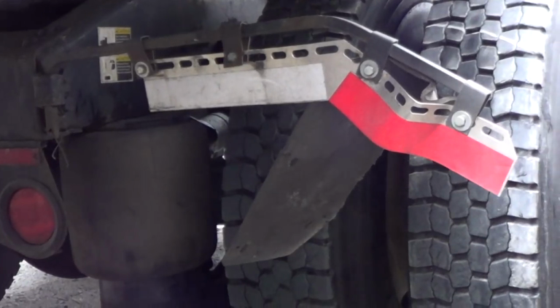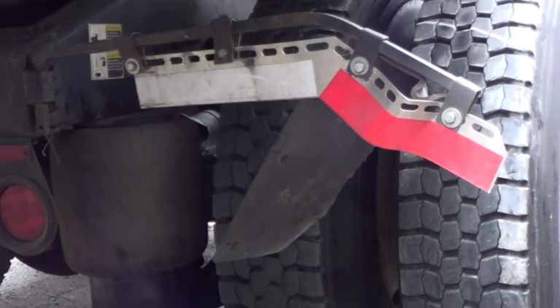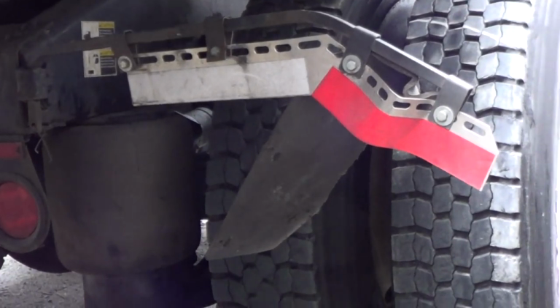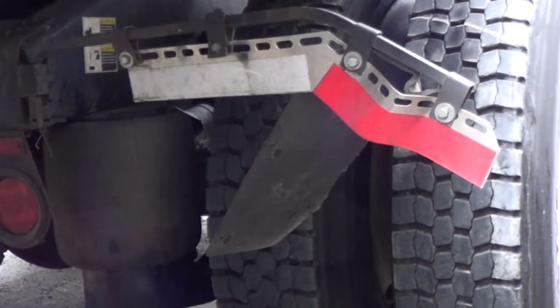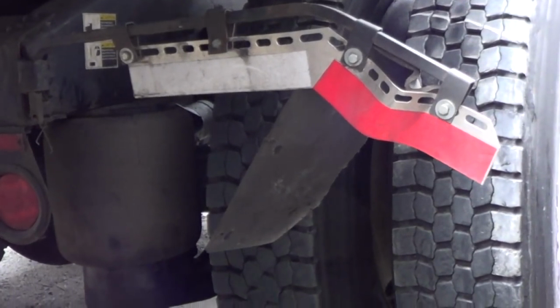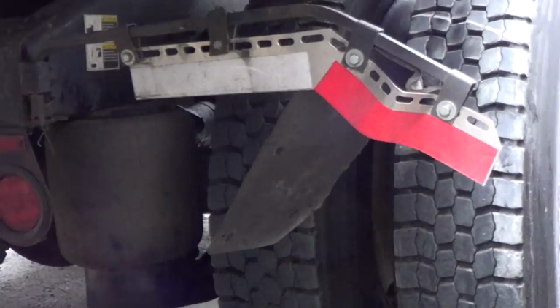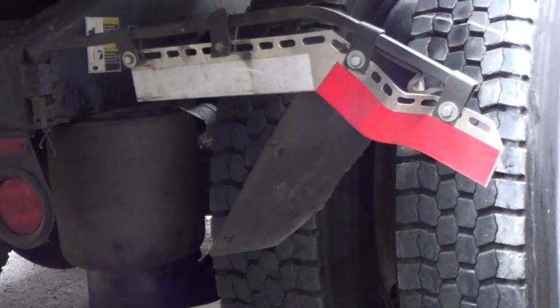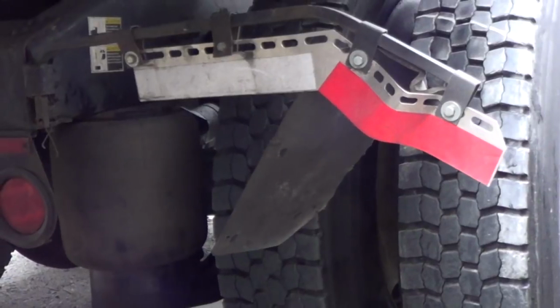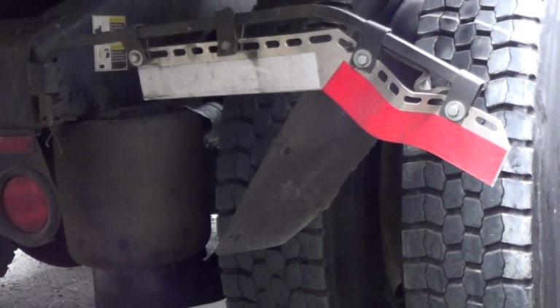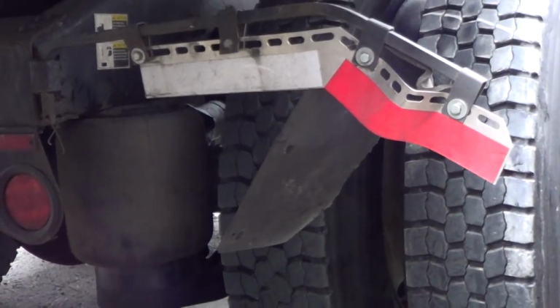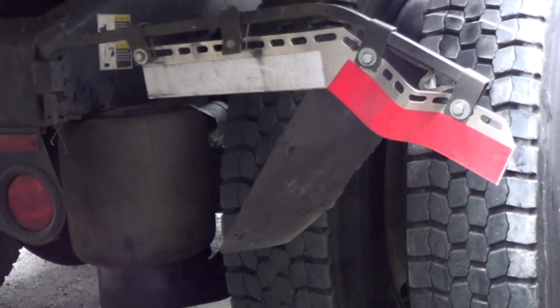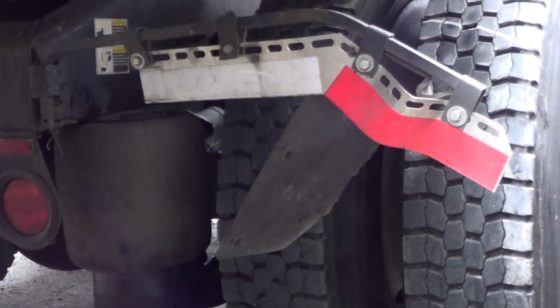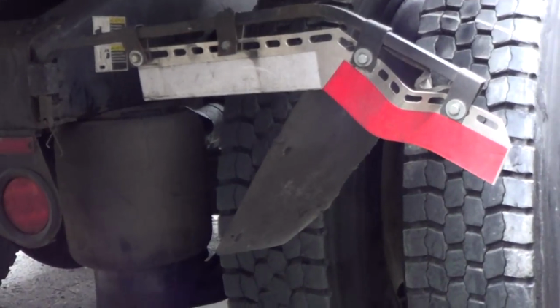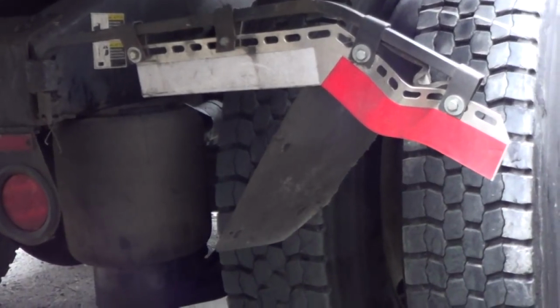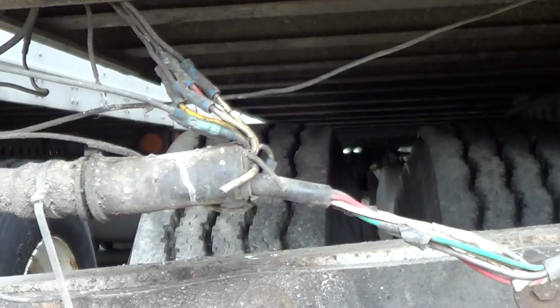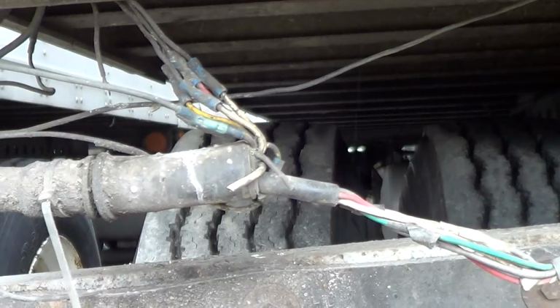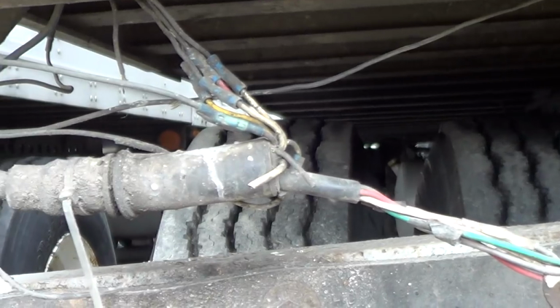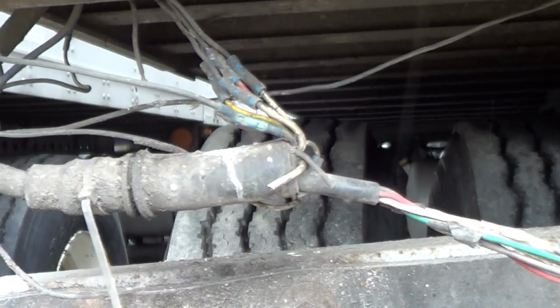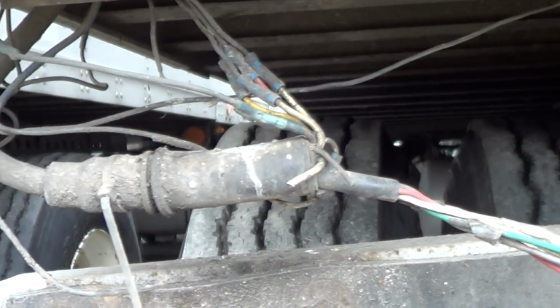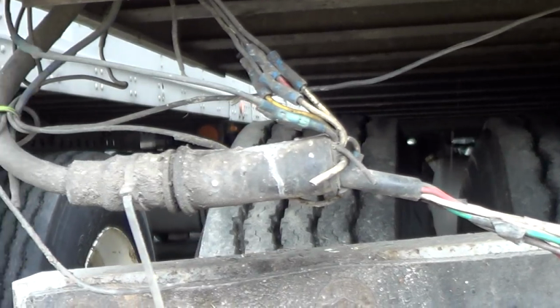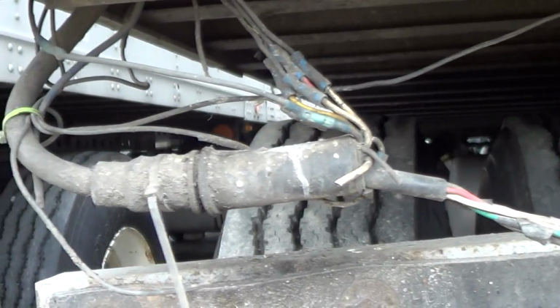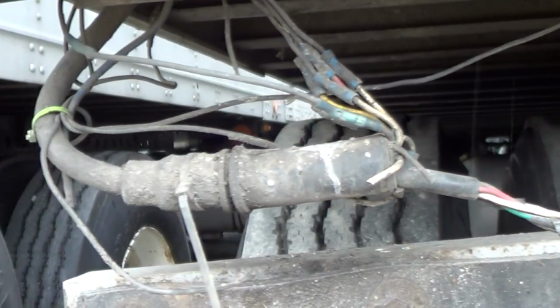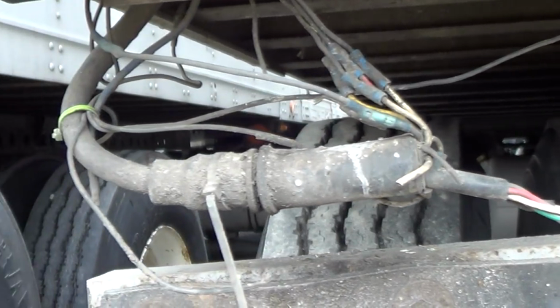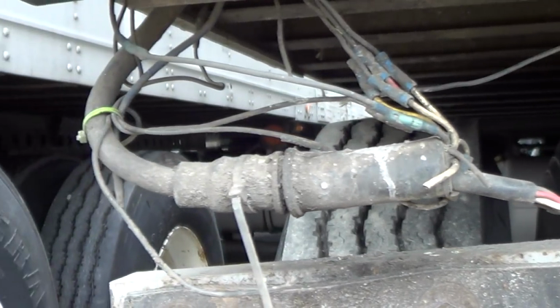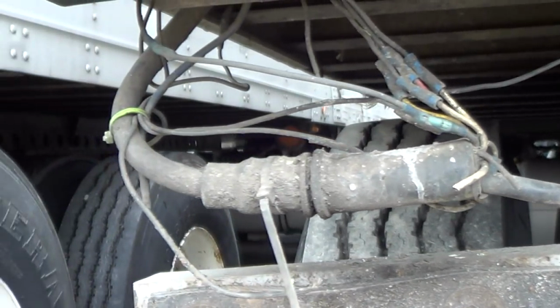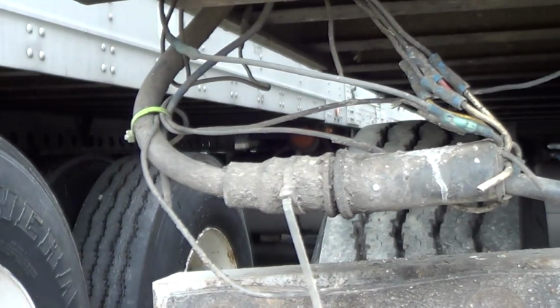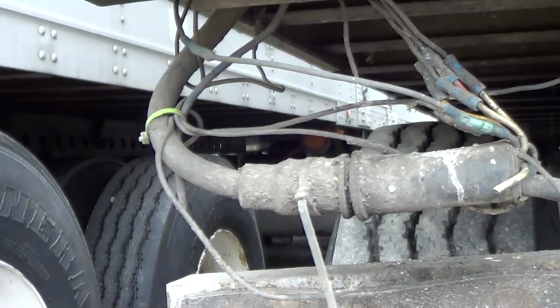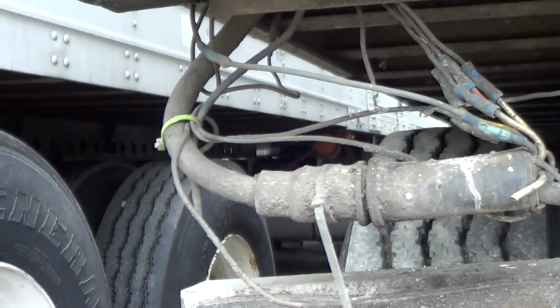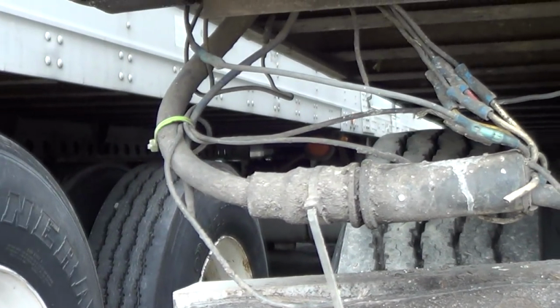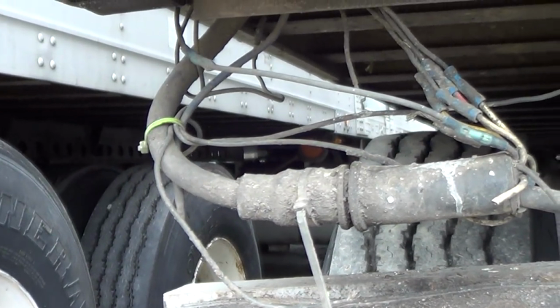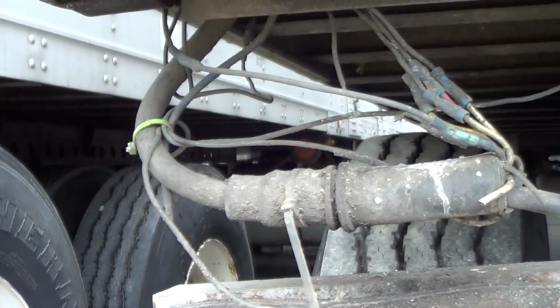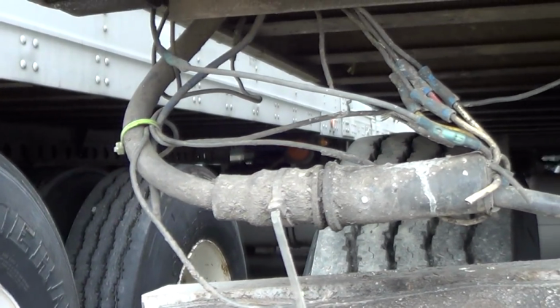DOT violation: mud flap. Wires hanging — DOT violation.